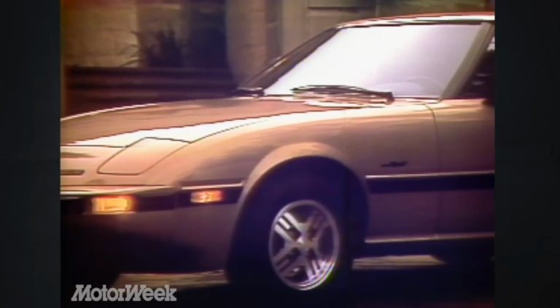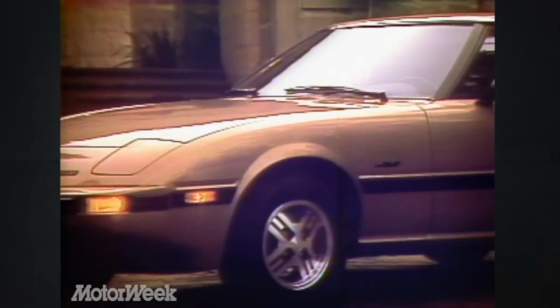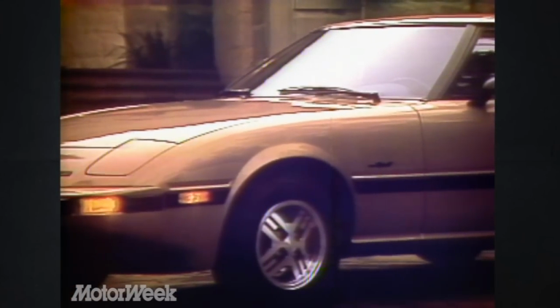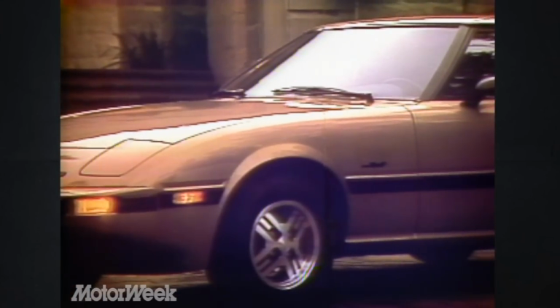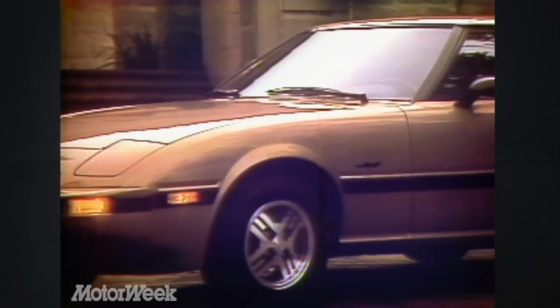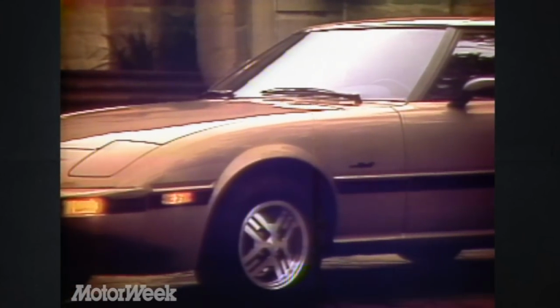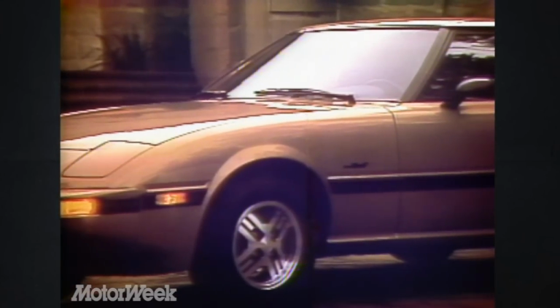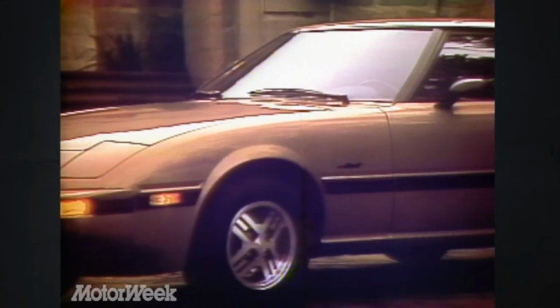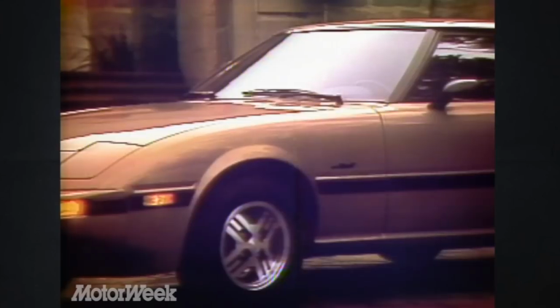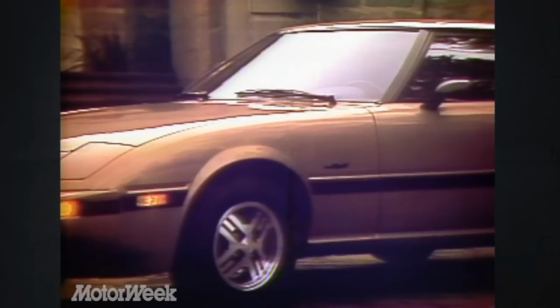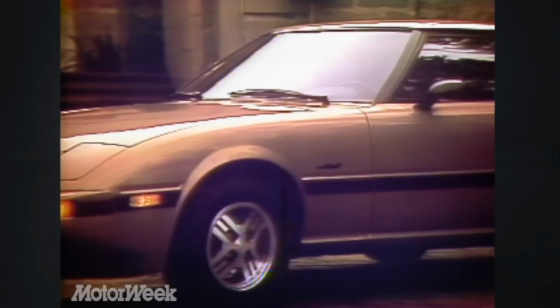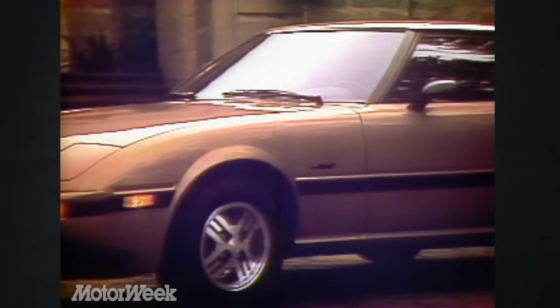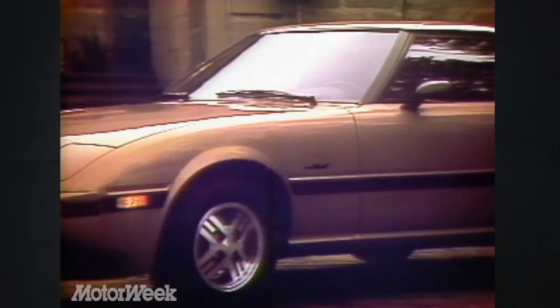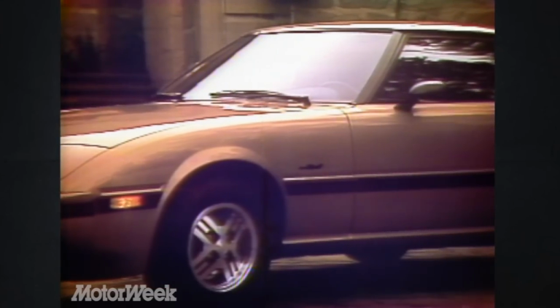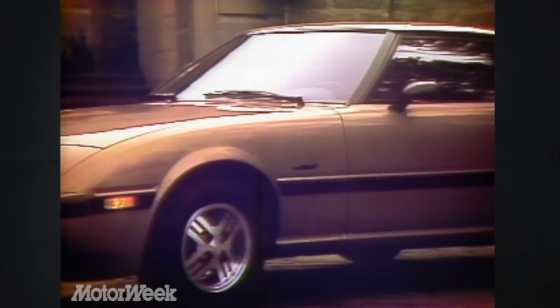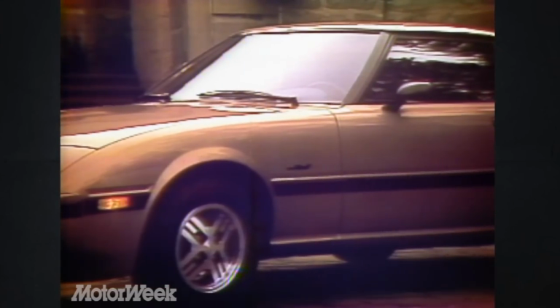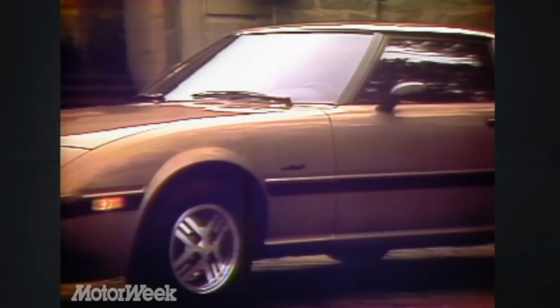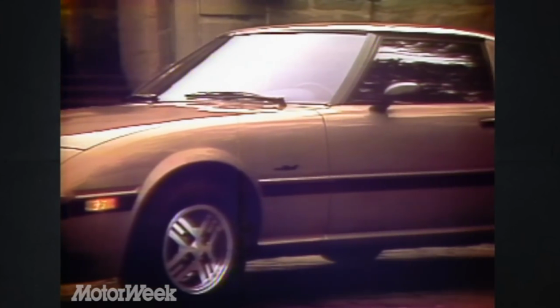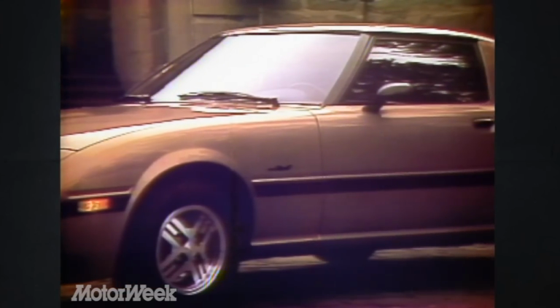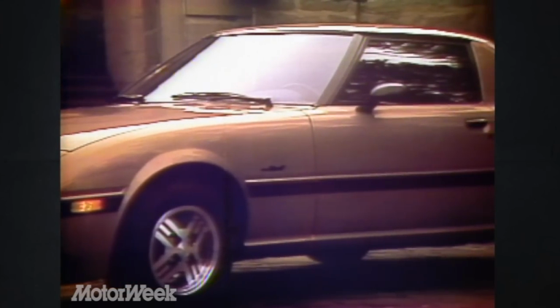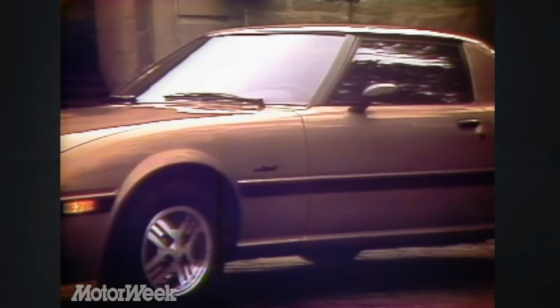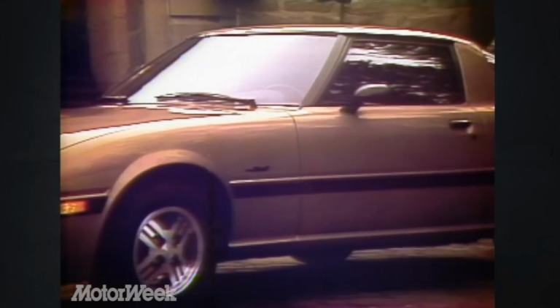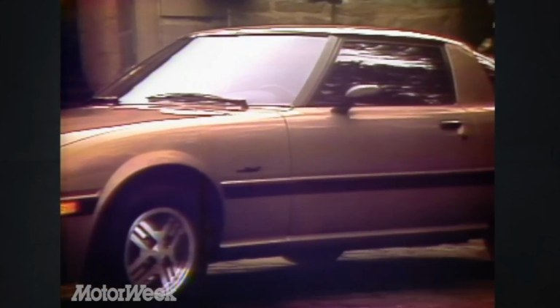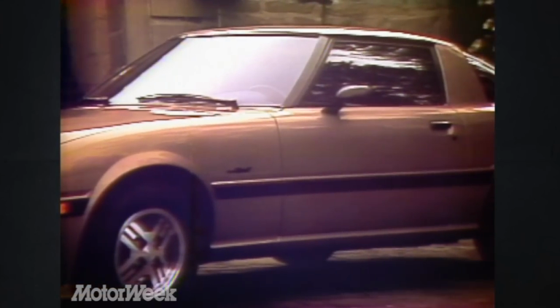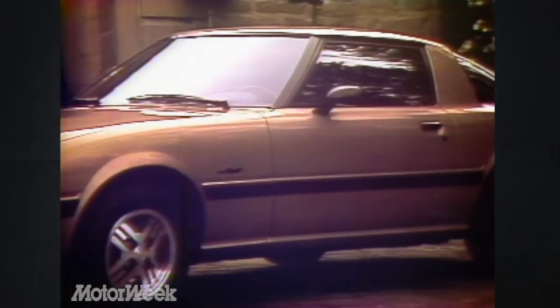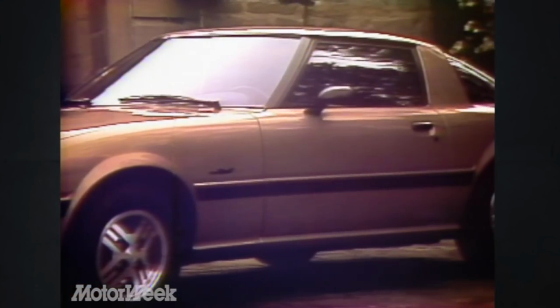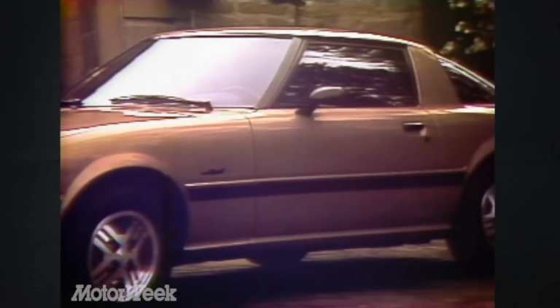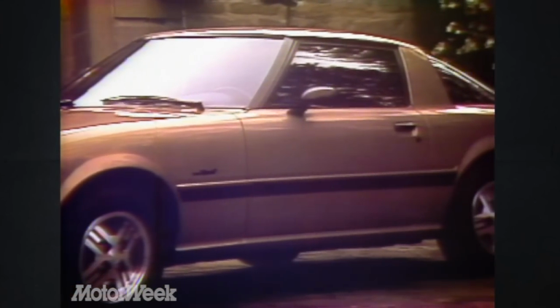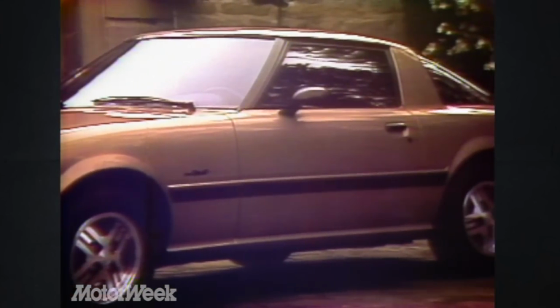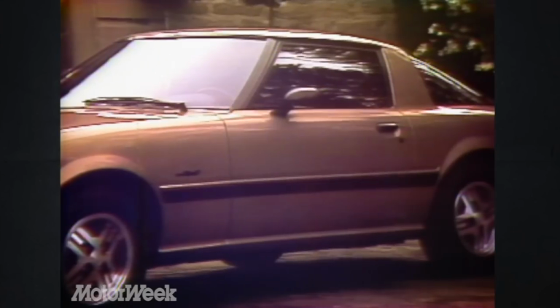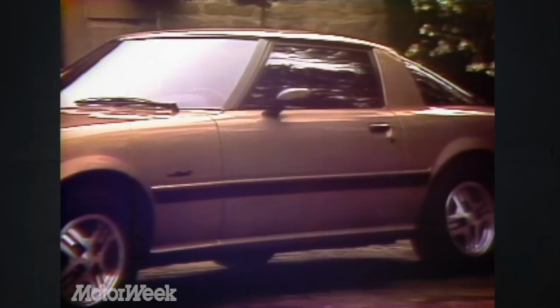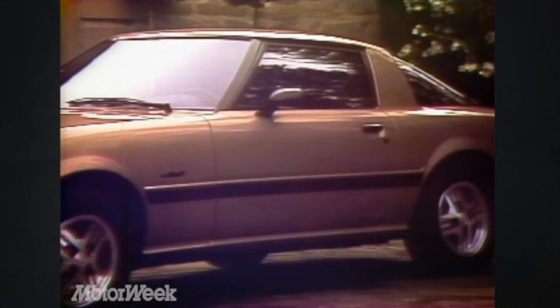But this is 1982. Is the RX-7 still the right answer to today's sports car equation? Let's look for the solution.